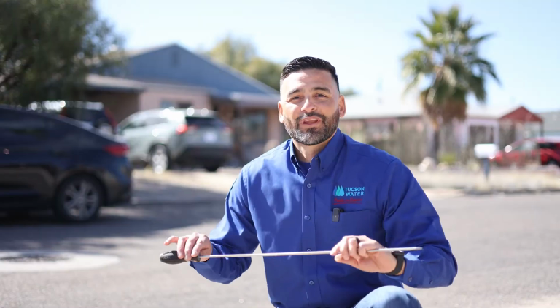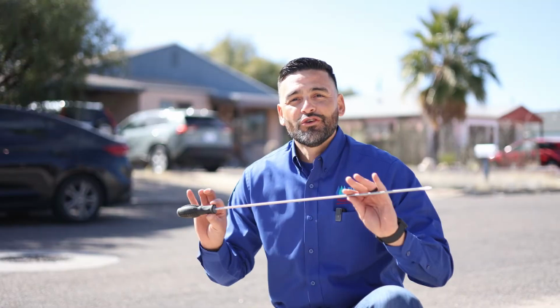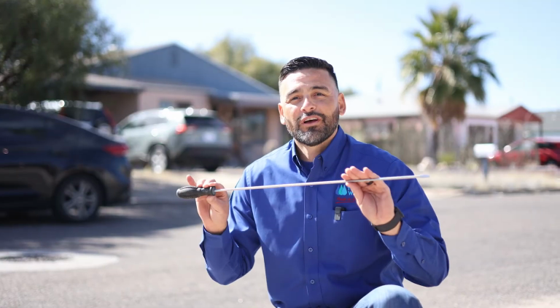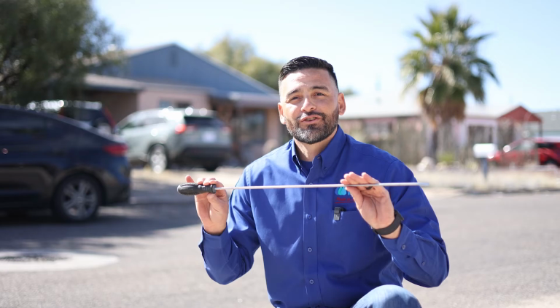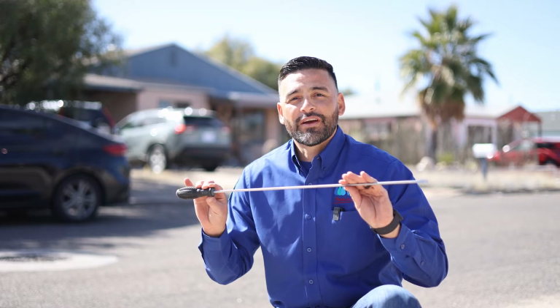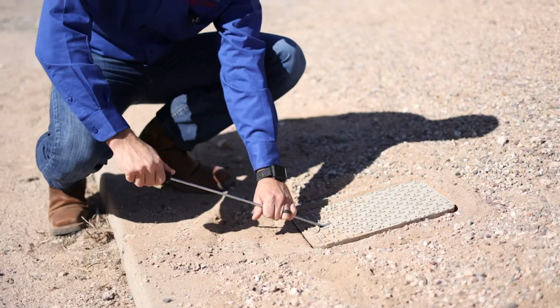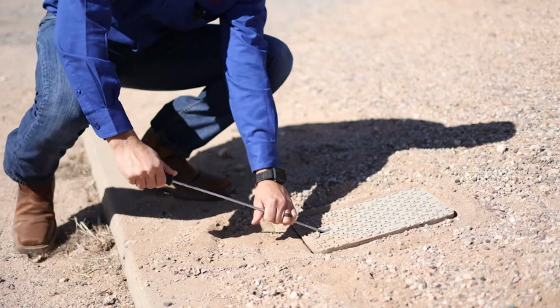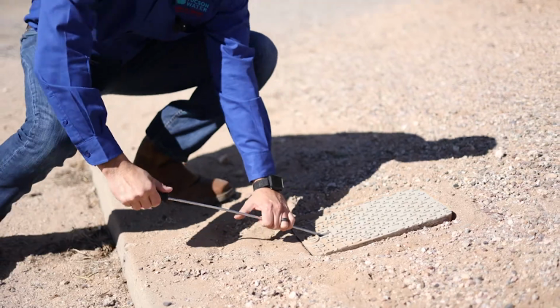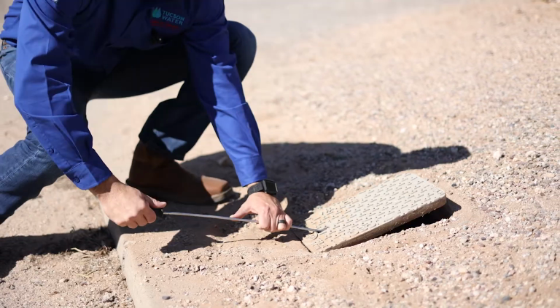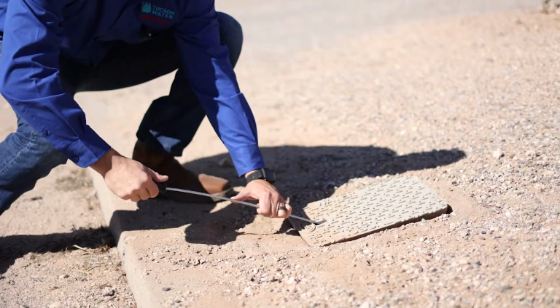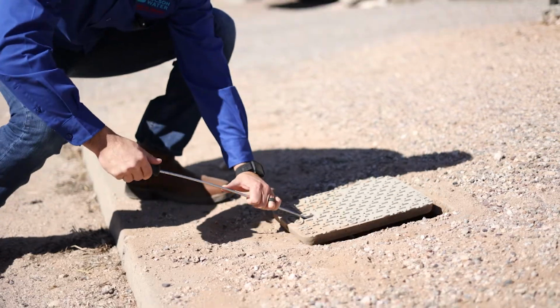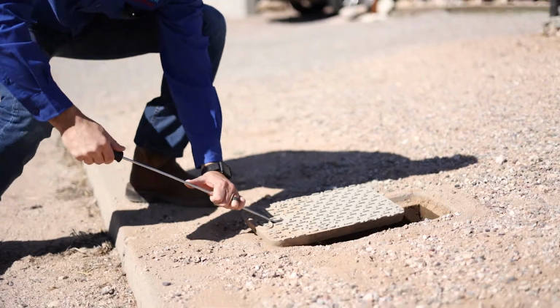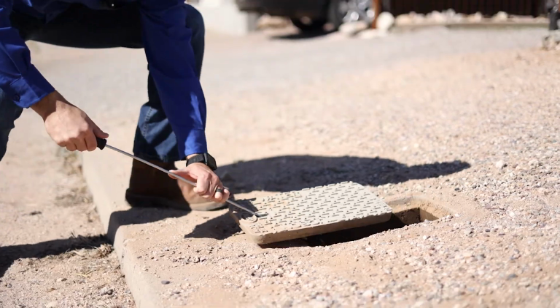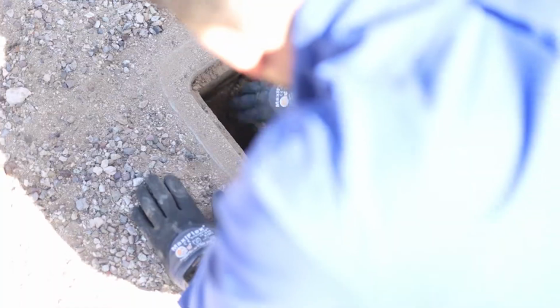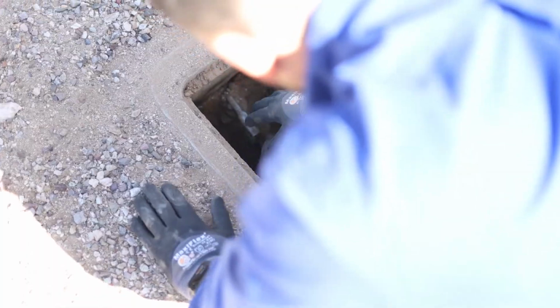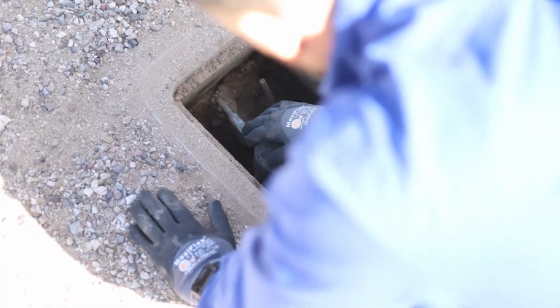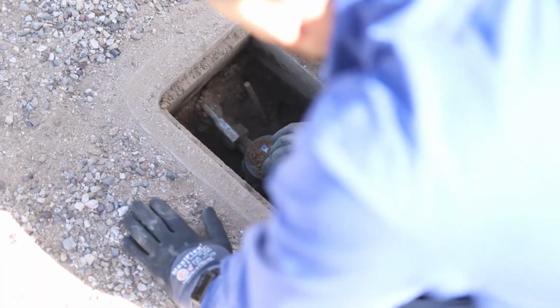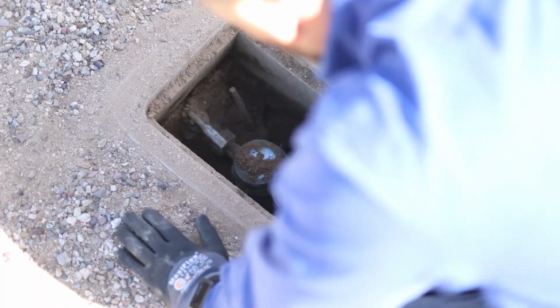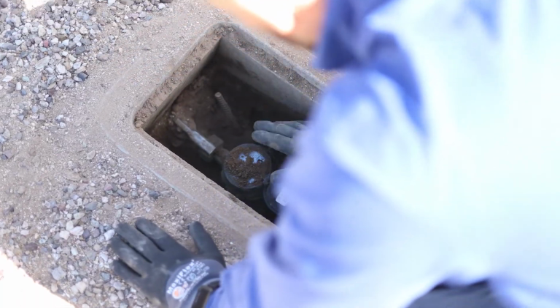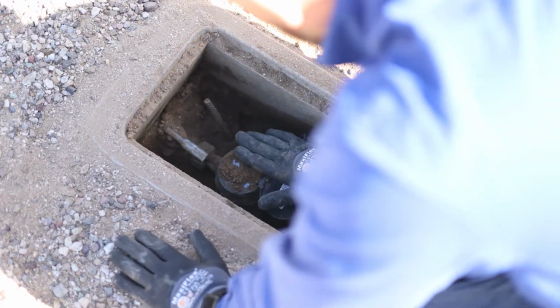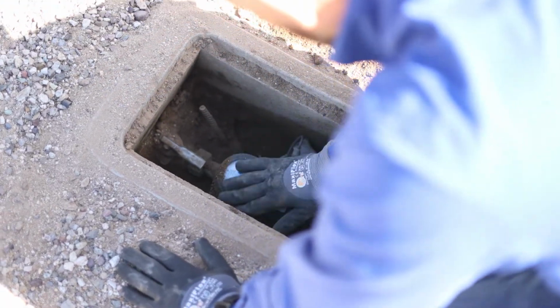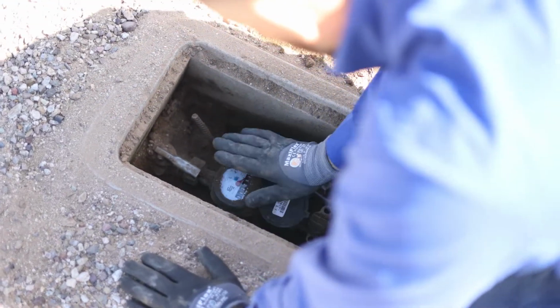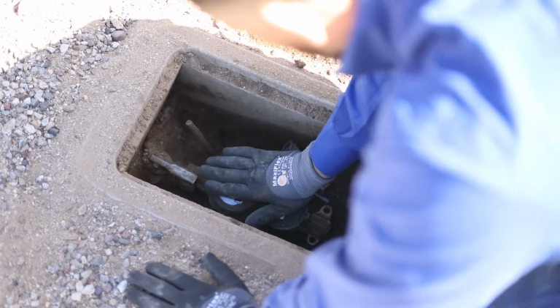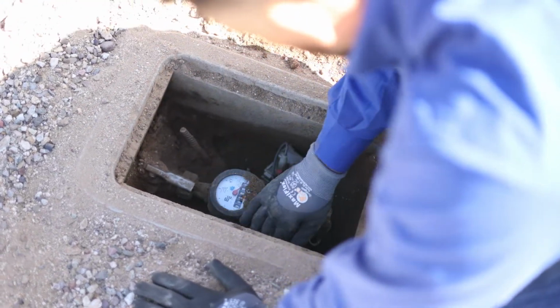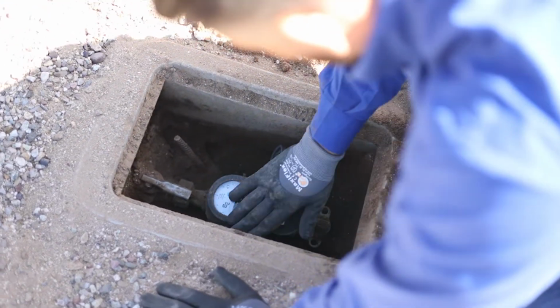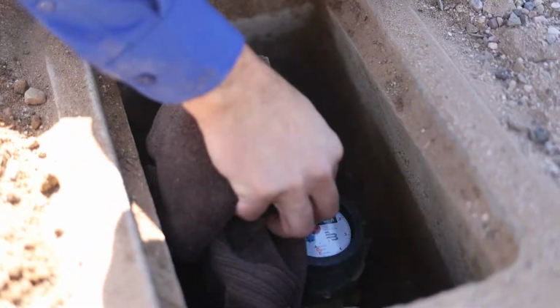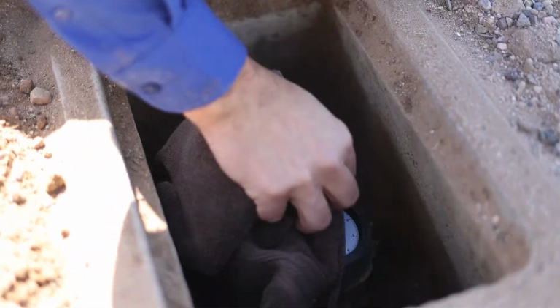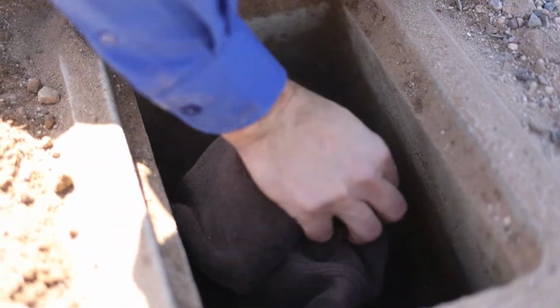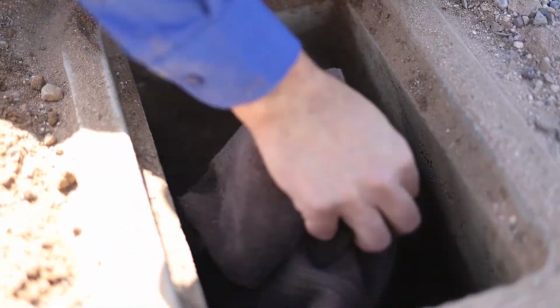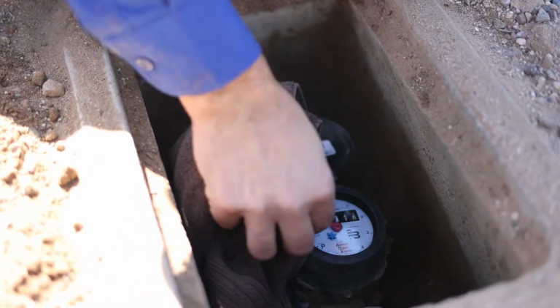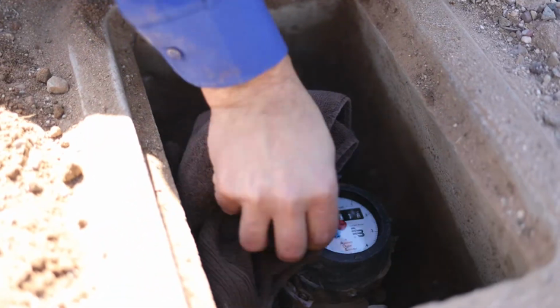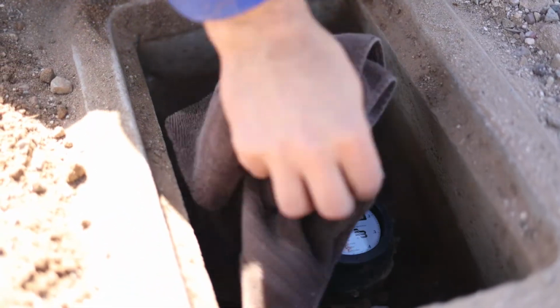Use a long screwdriver to remove your meter box lid, and always use caution because you may encounter snakes, bees, spiders, and other pests.